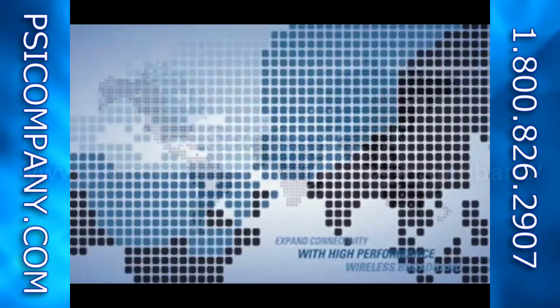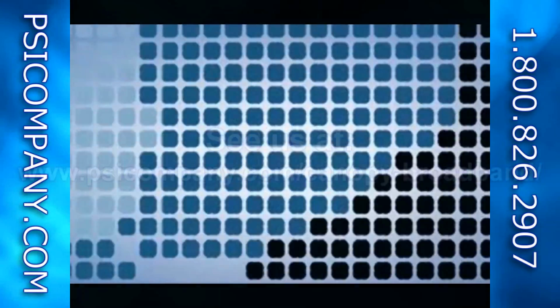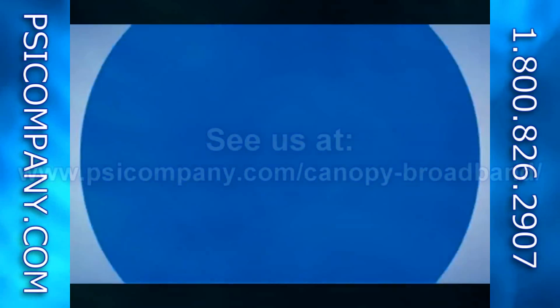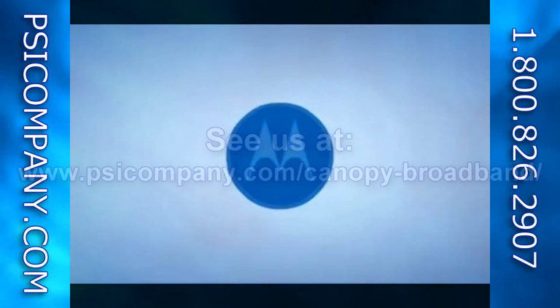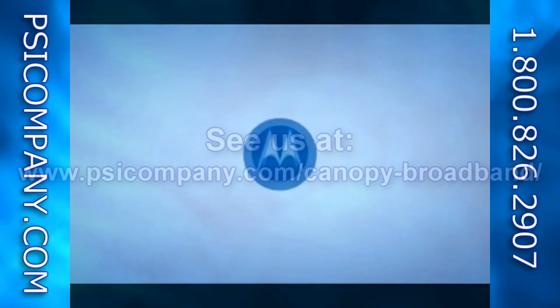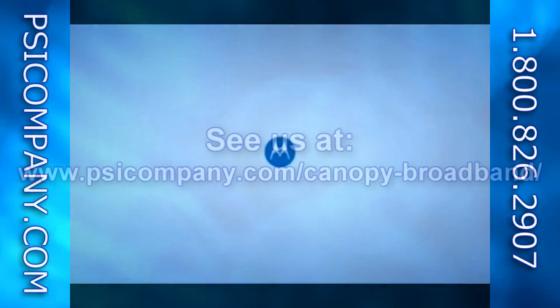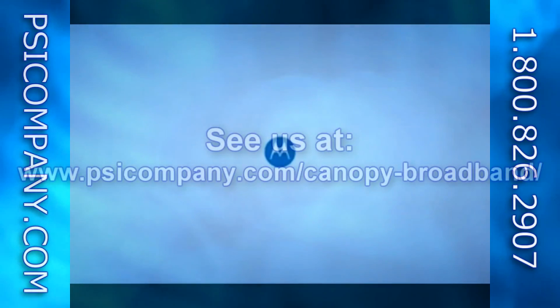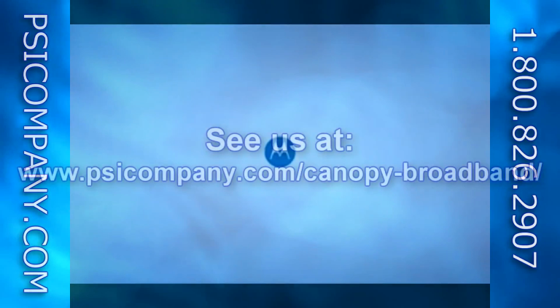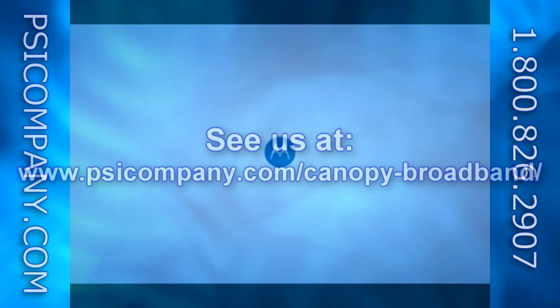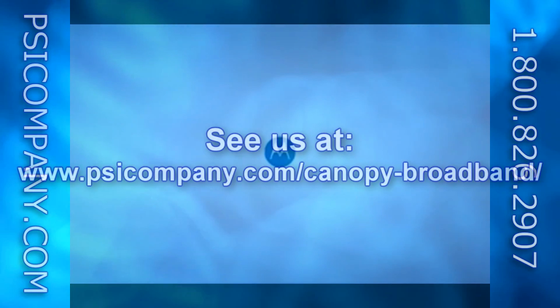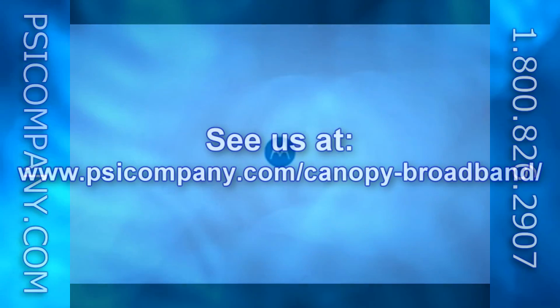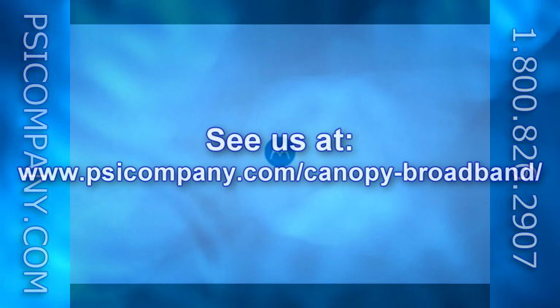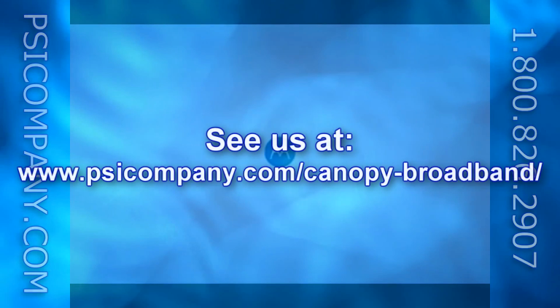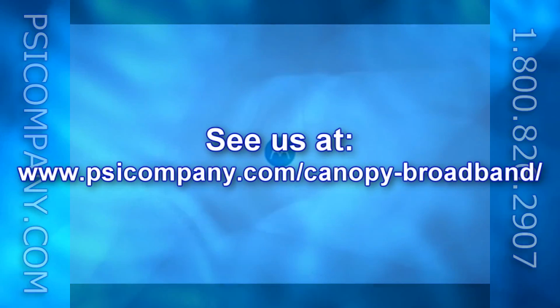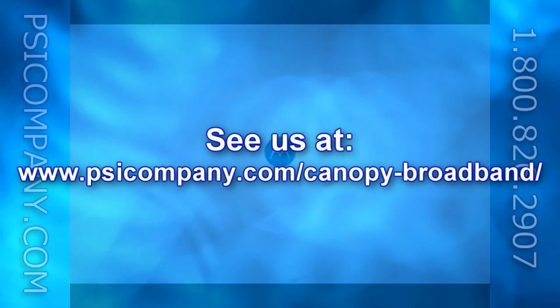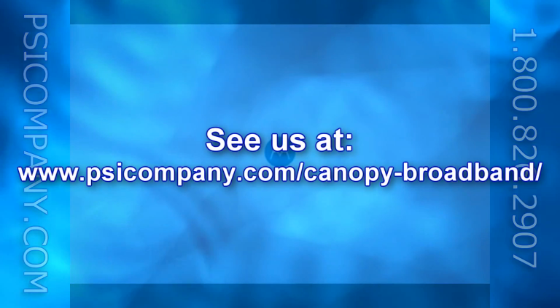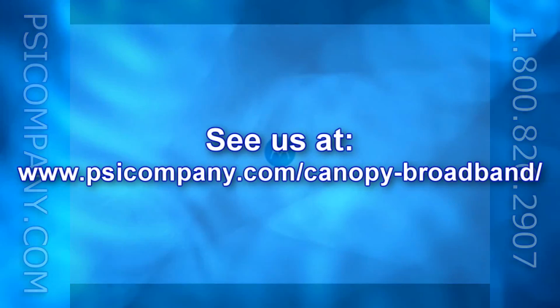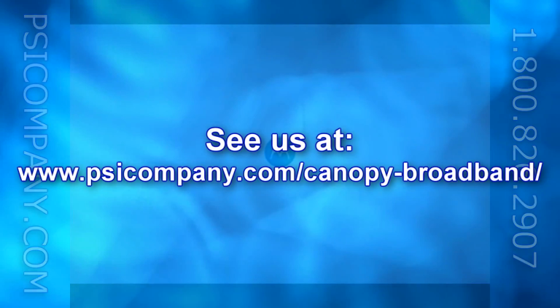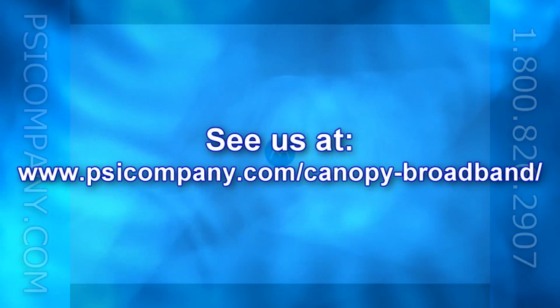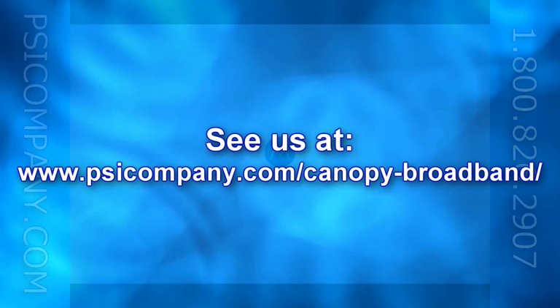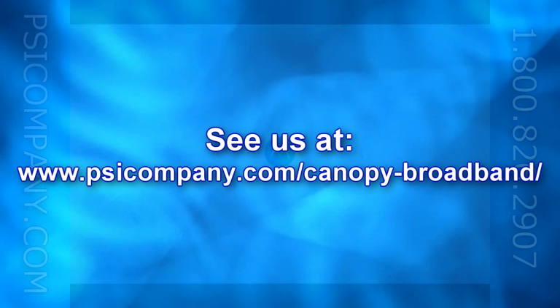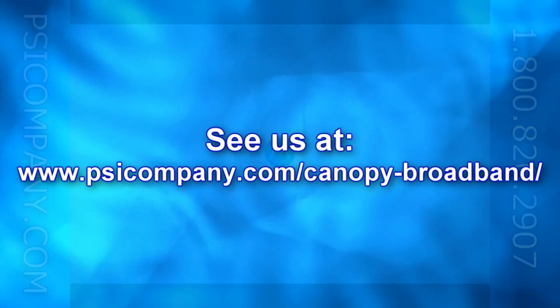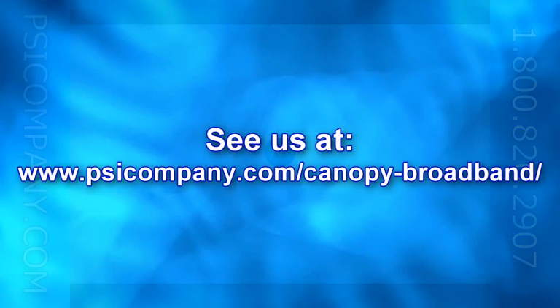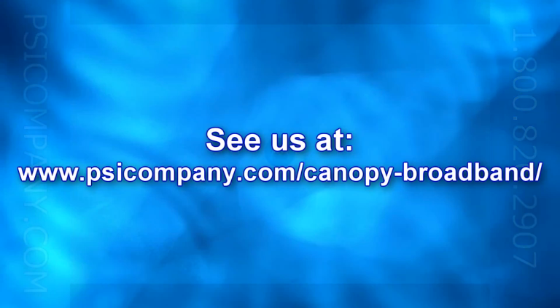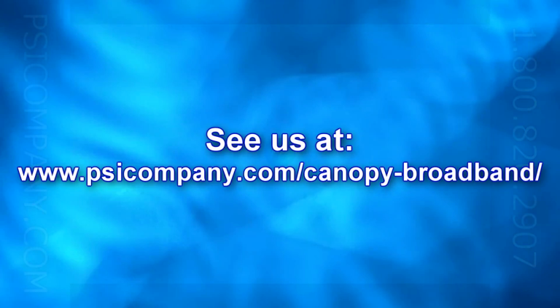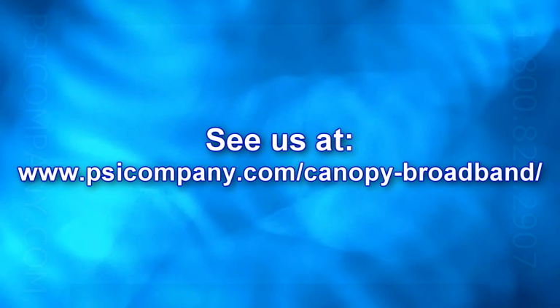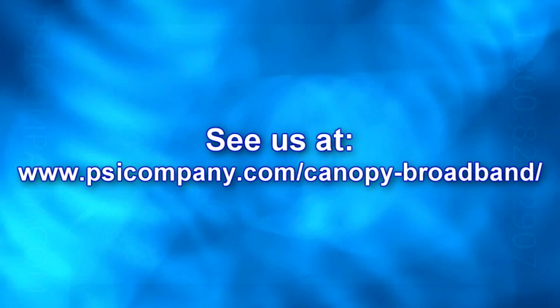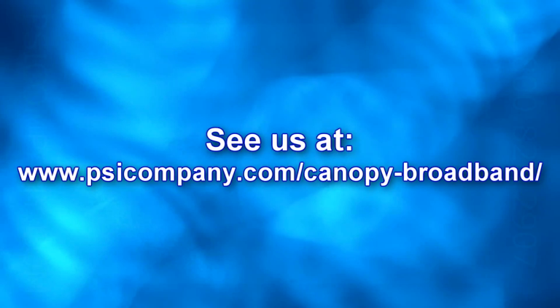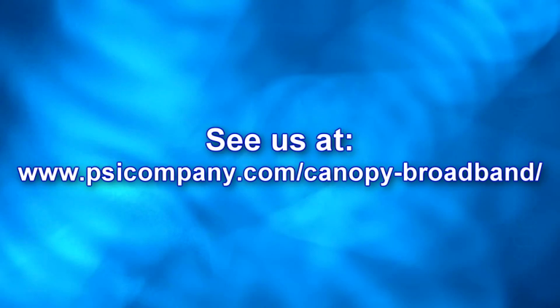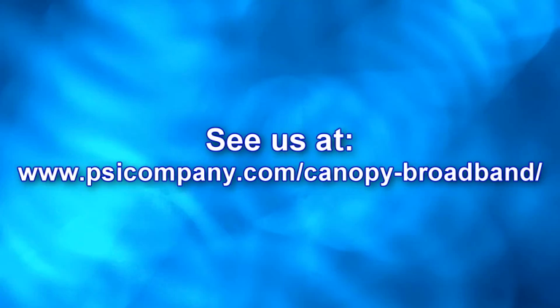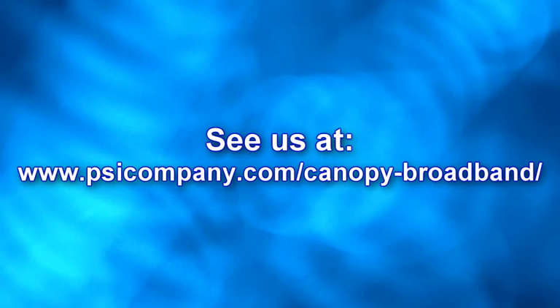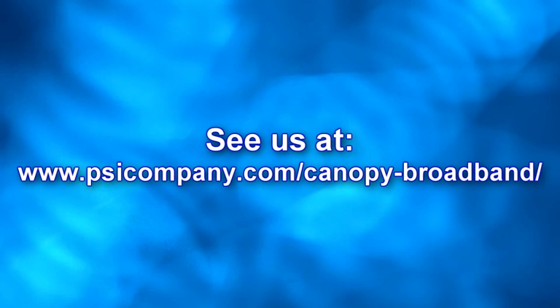Find out how the high-performance PMP430 enables considerable growth at a substantially reduced total cost of ownership. For more information, contact your Motorola representative or visit Motorola.com.